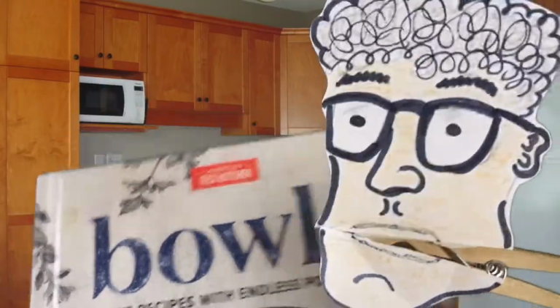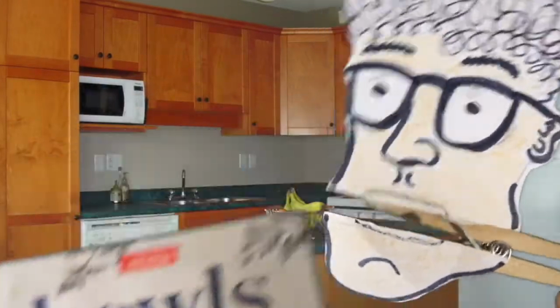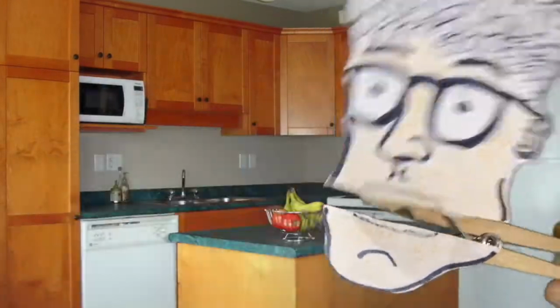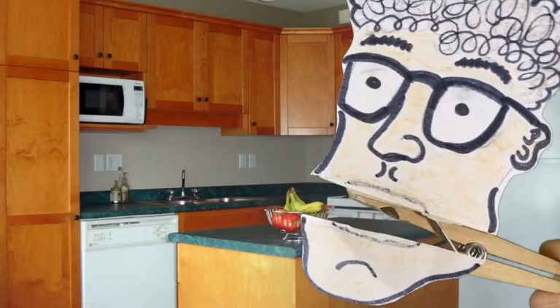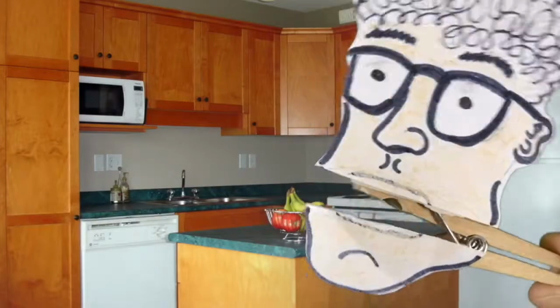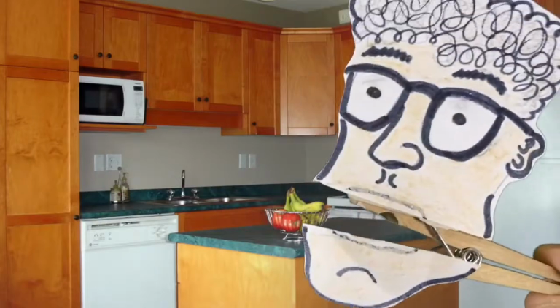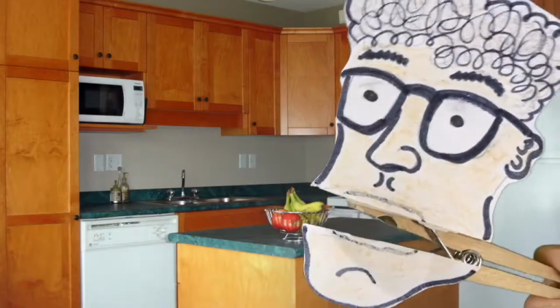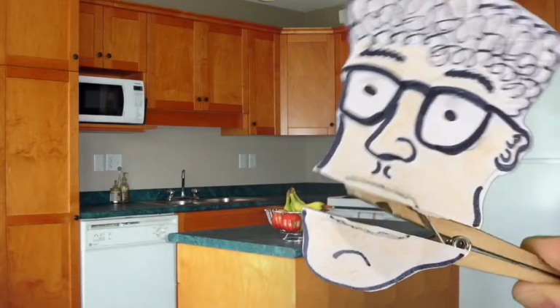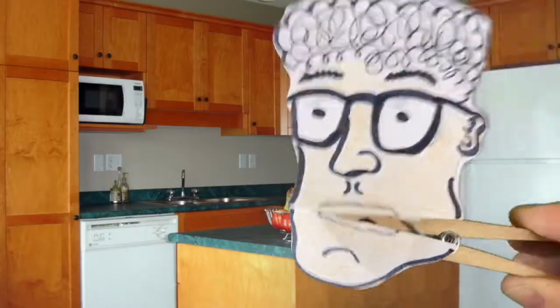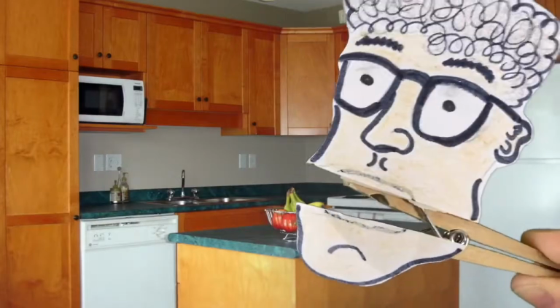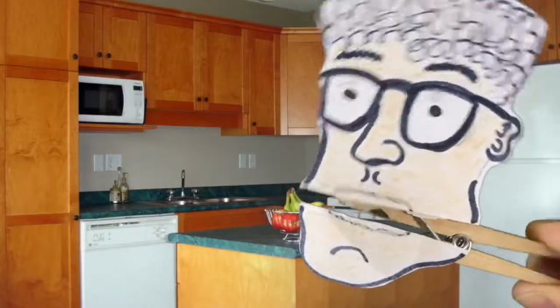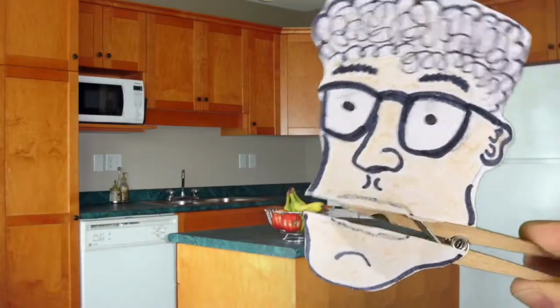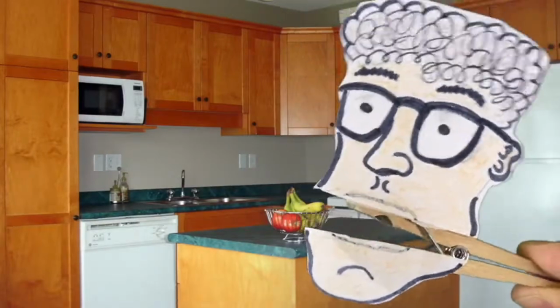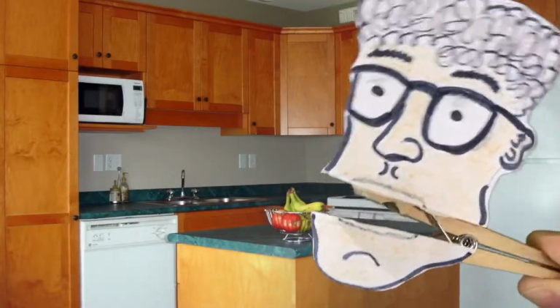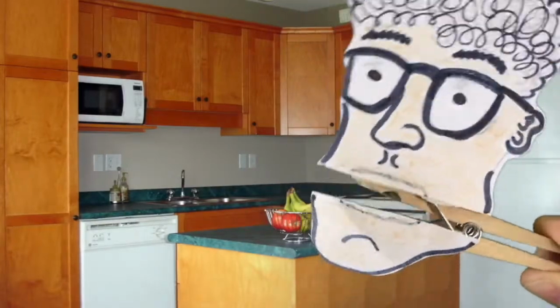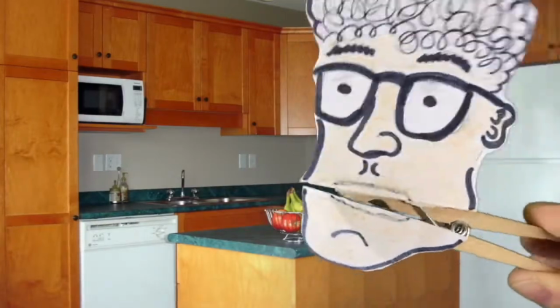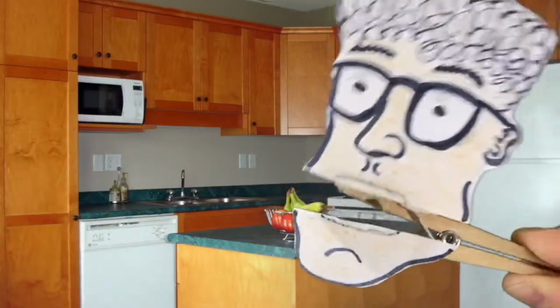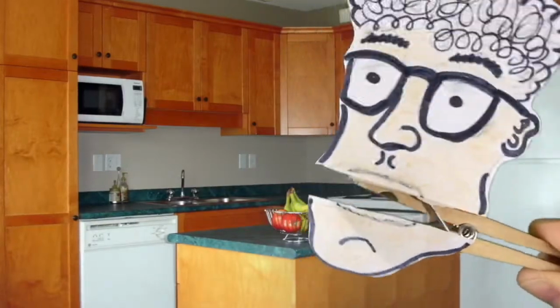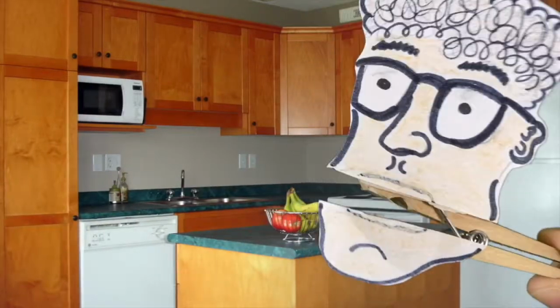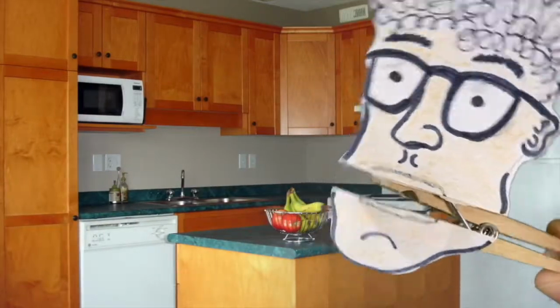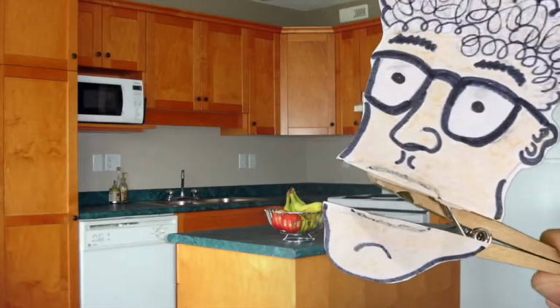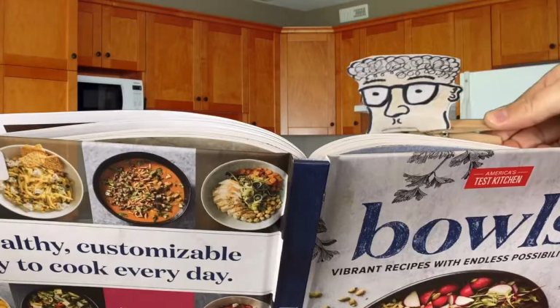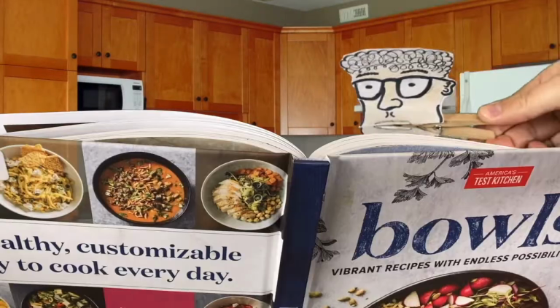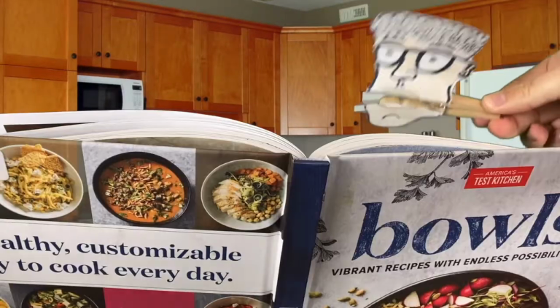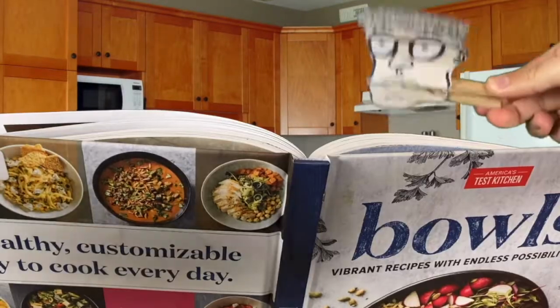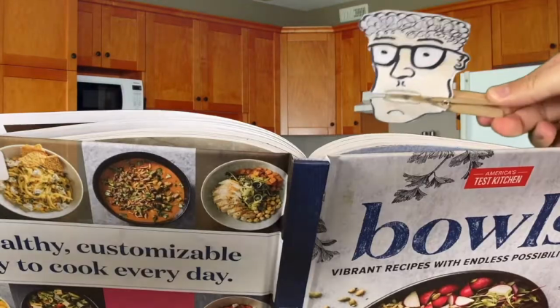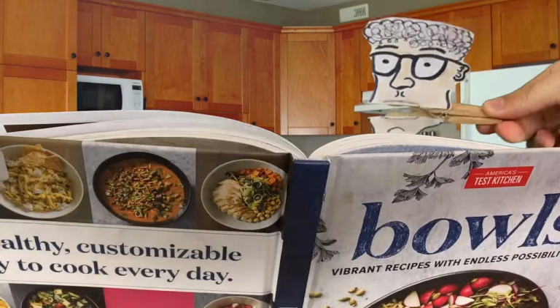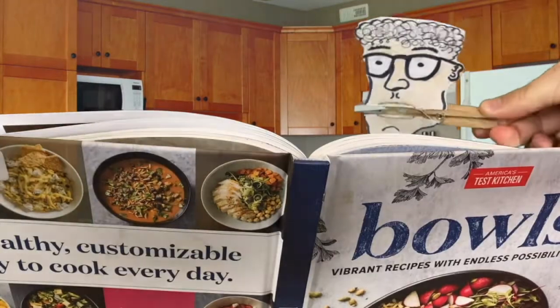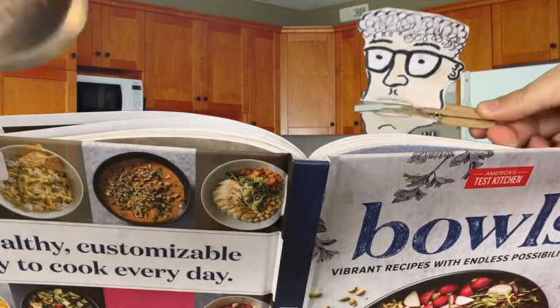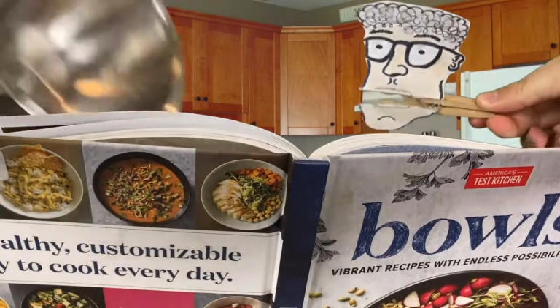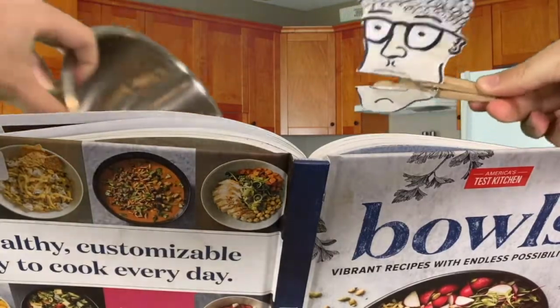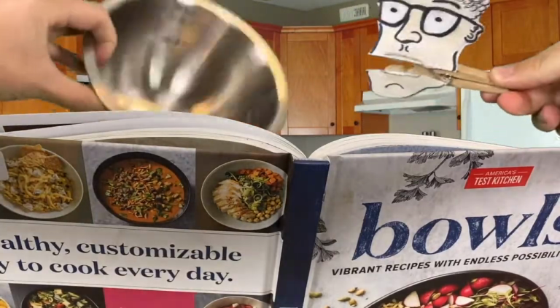Take it from me — I made a tasty recipe. Okay, step one: we need a bowl.